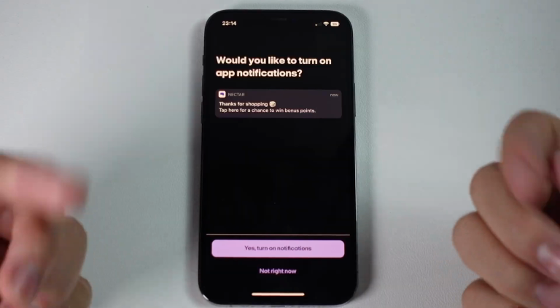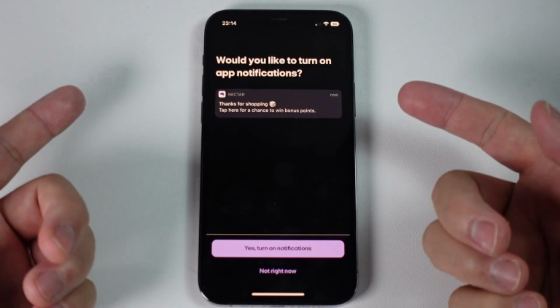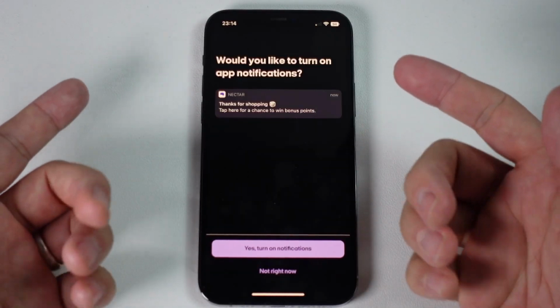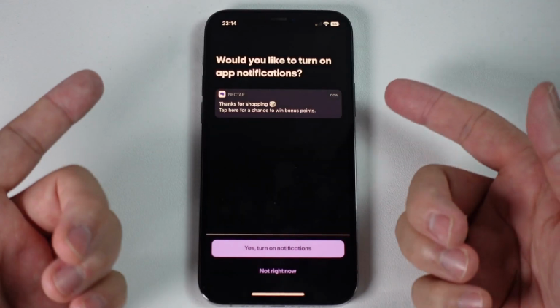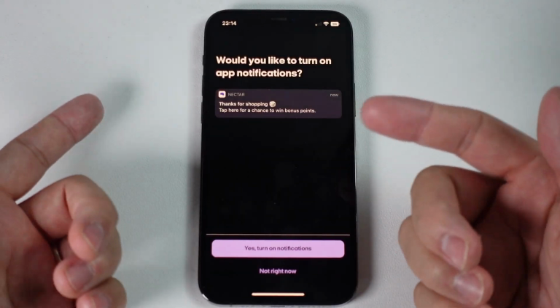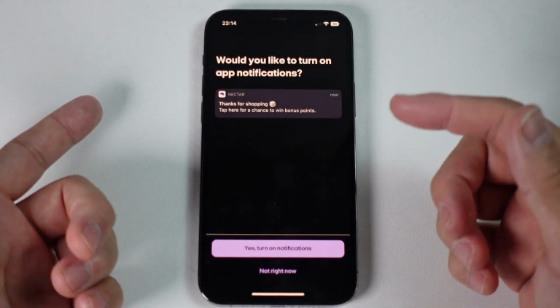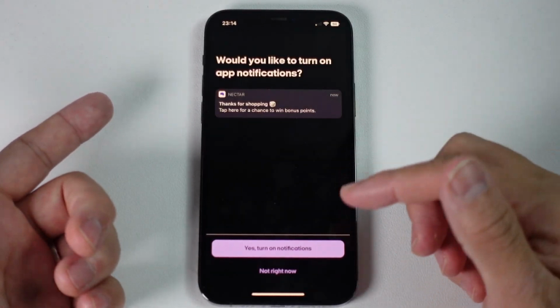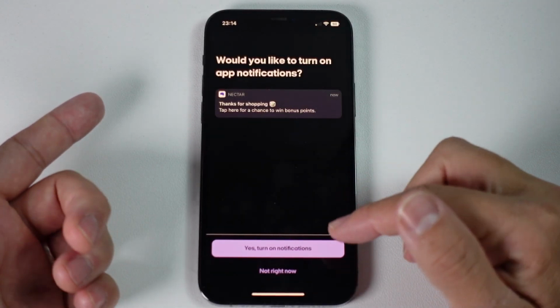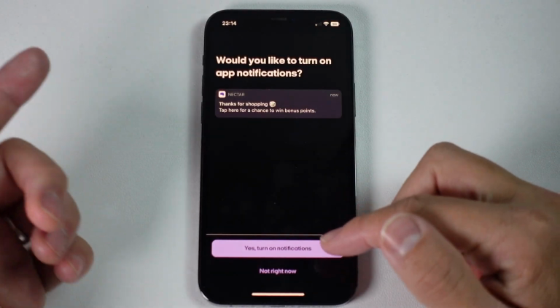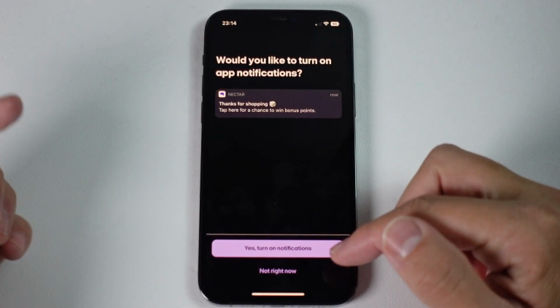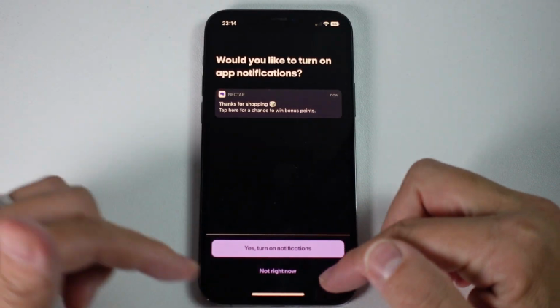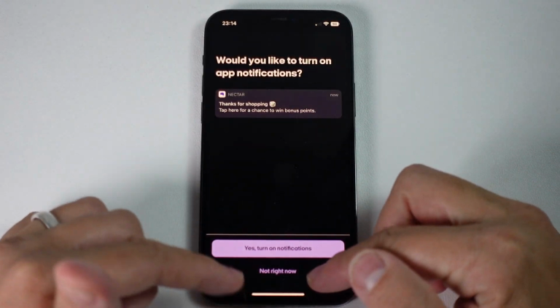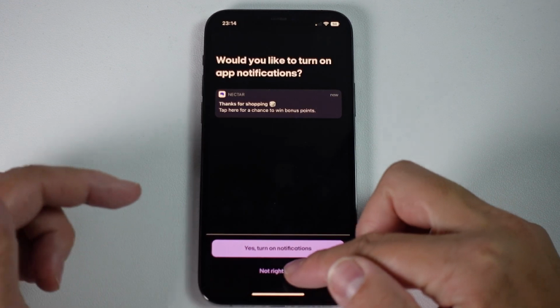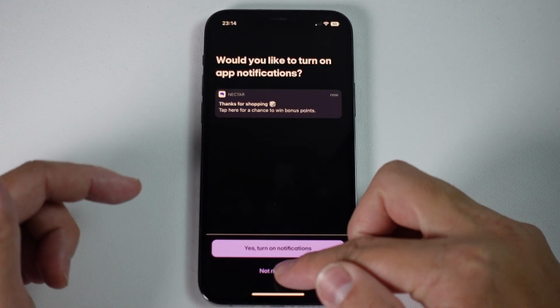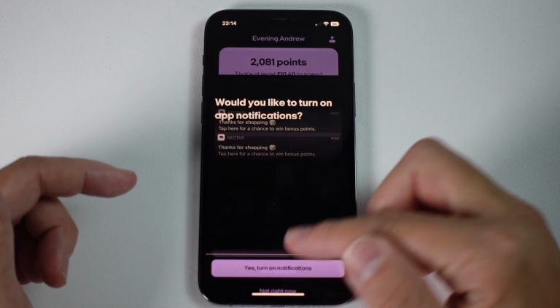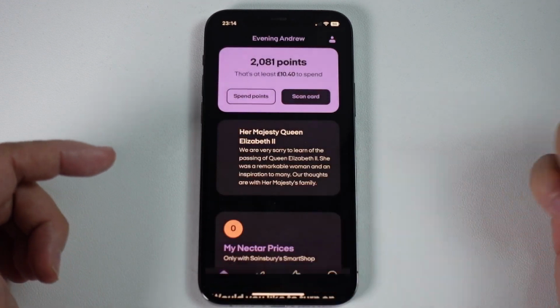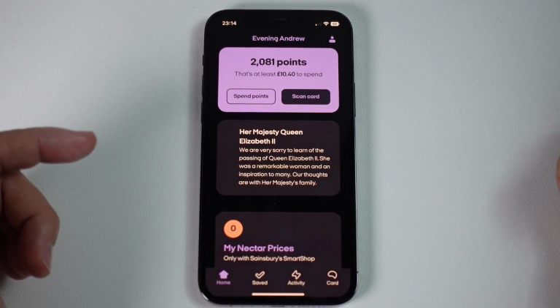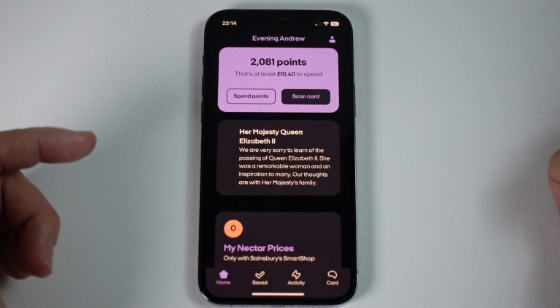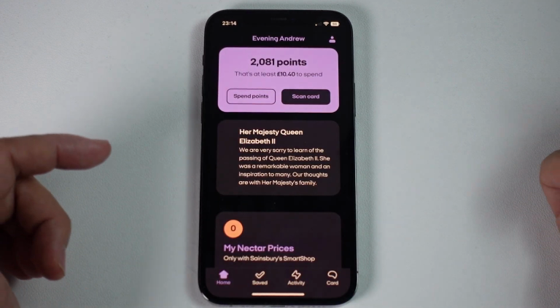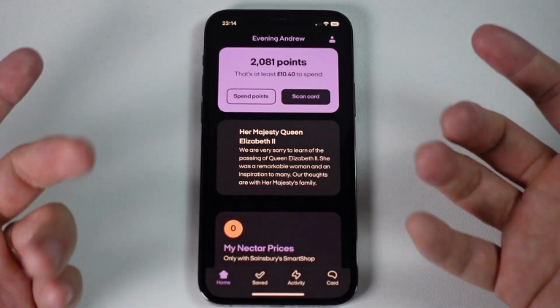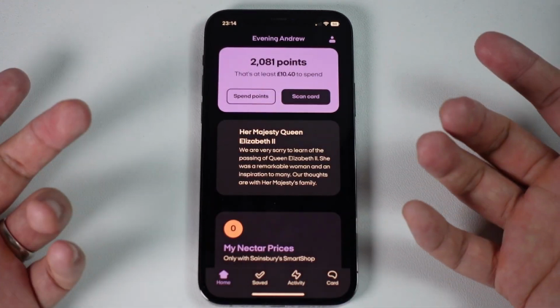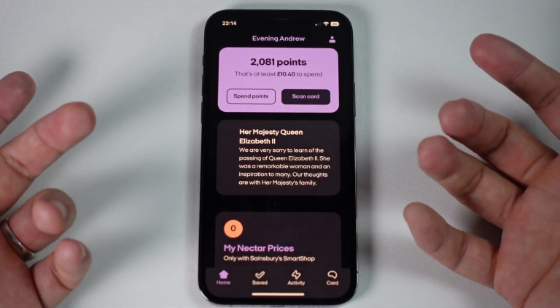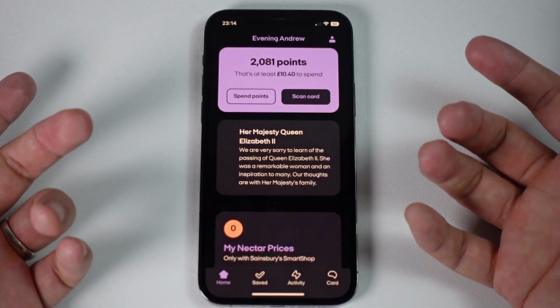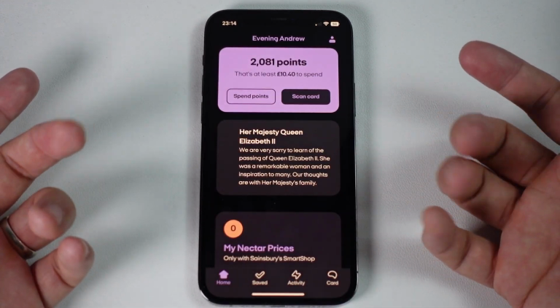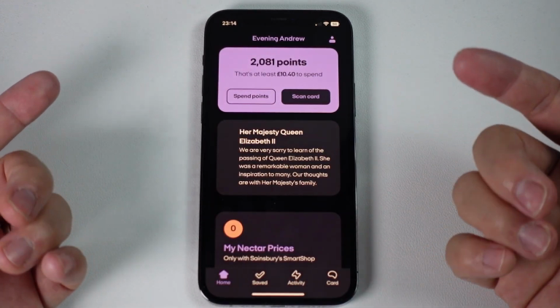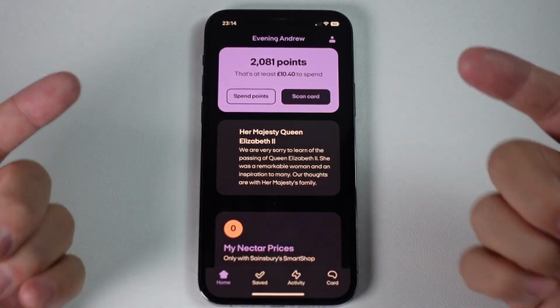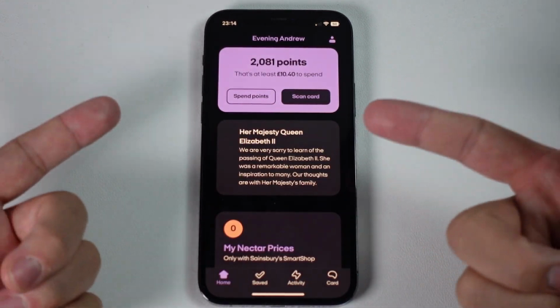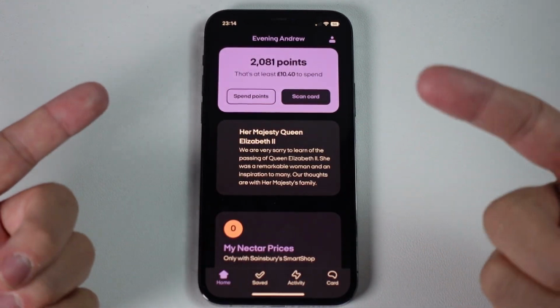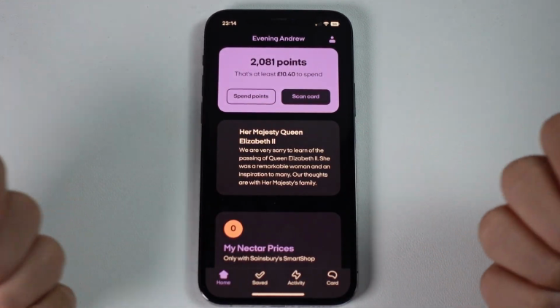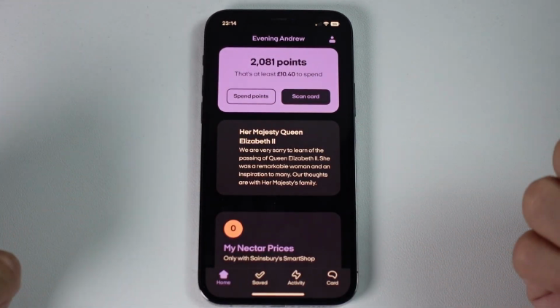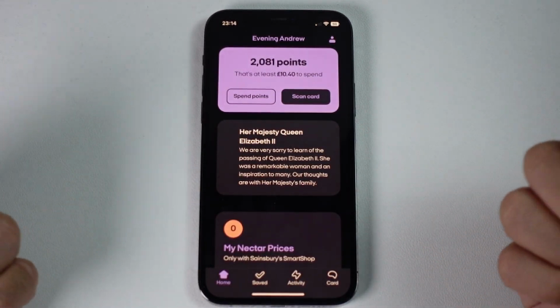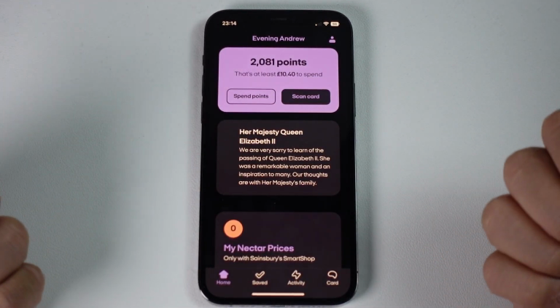Once we're logged in, it's going to ask us about app notifications. I'm going to press Not Right Now. And now we have the Nectar app added to our phone.